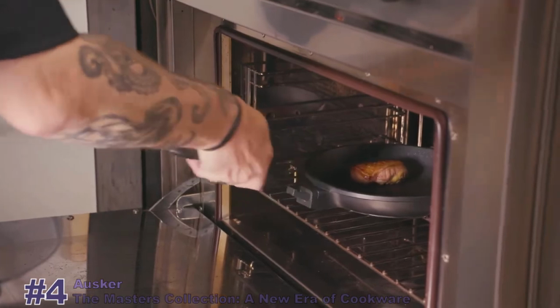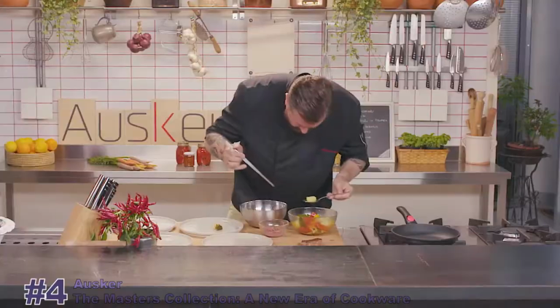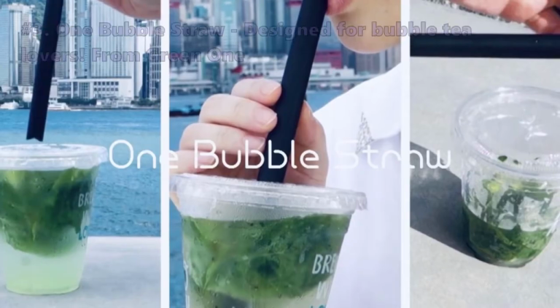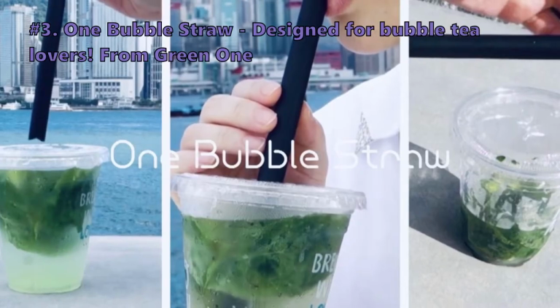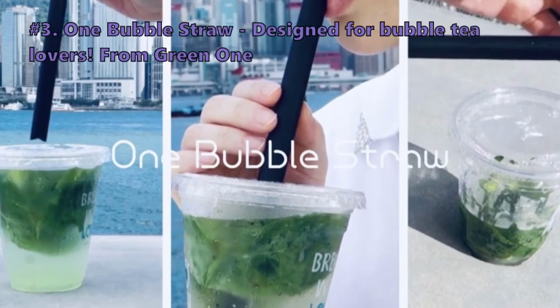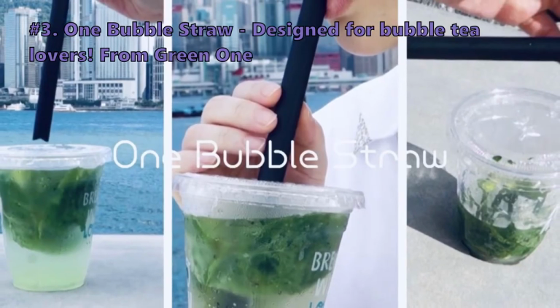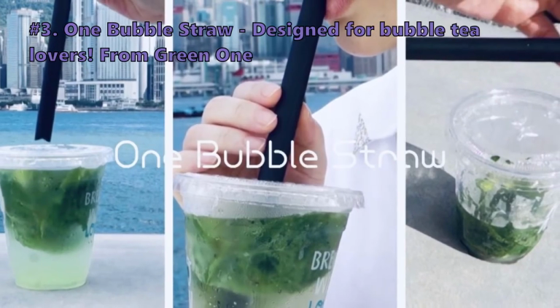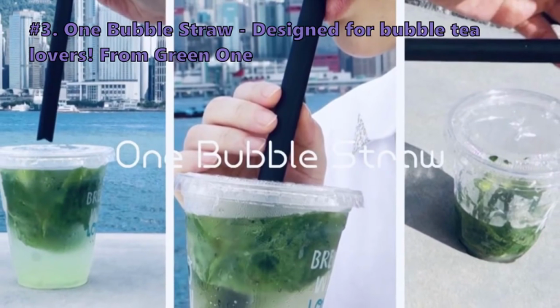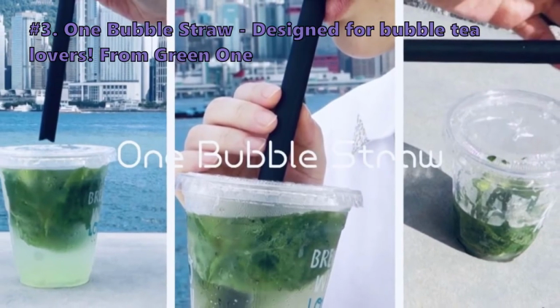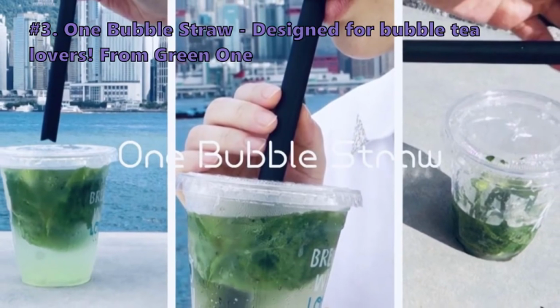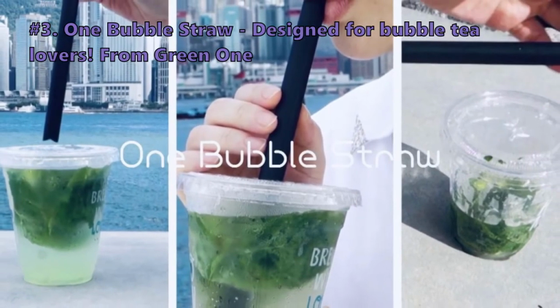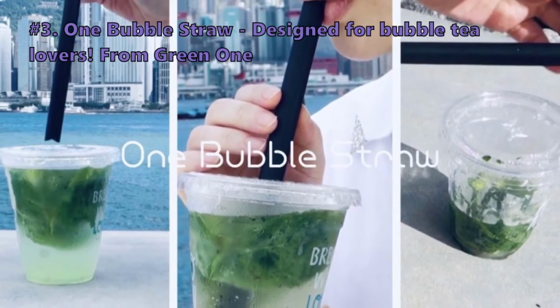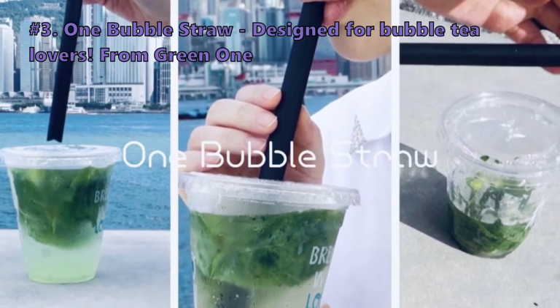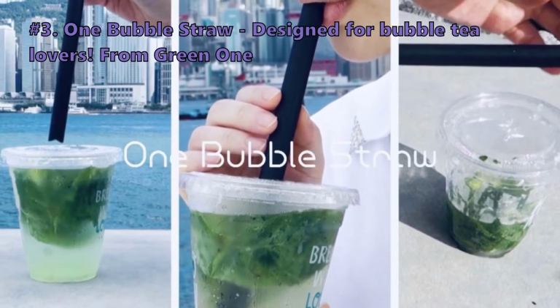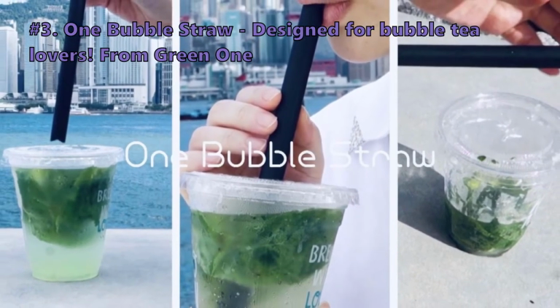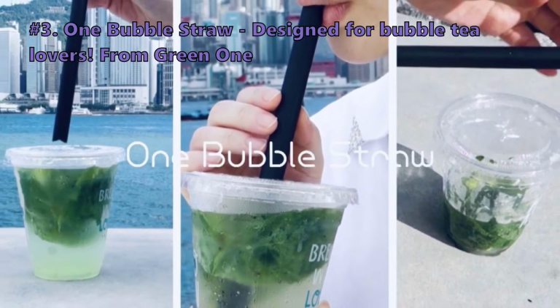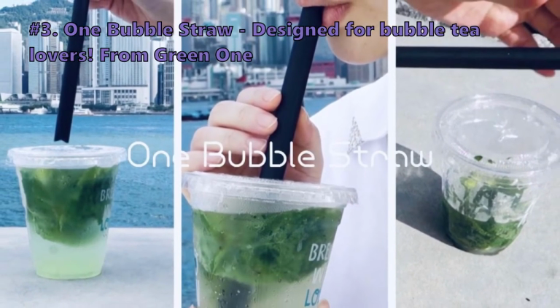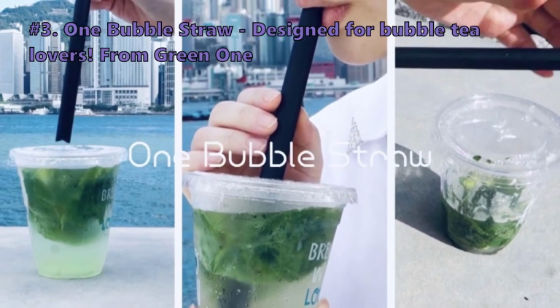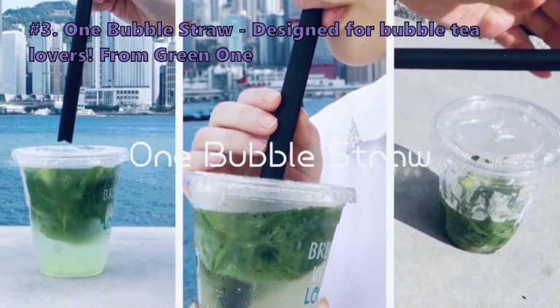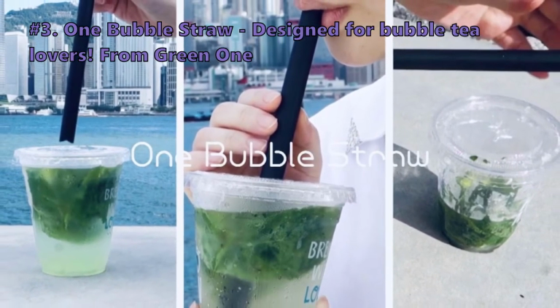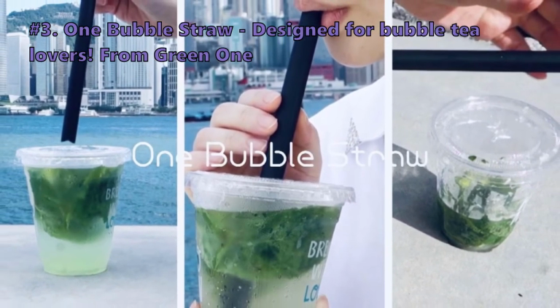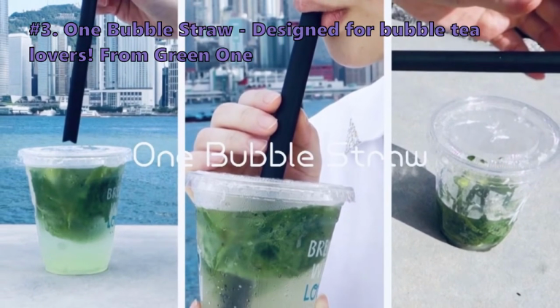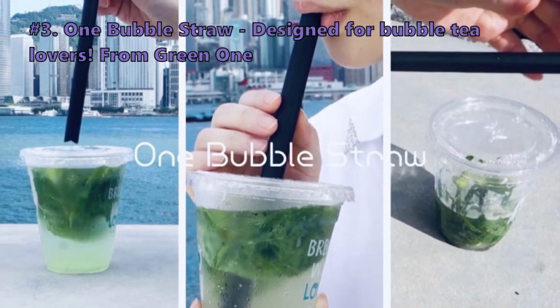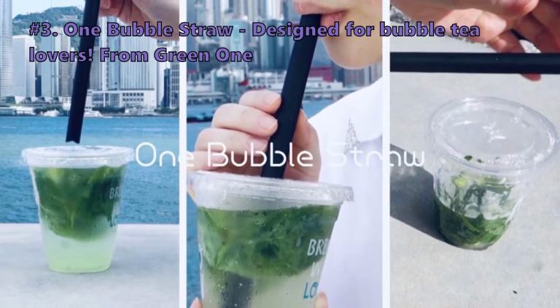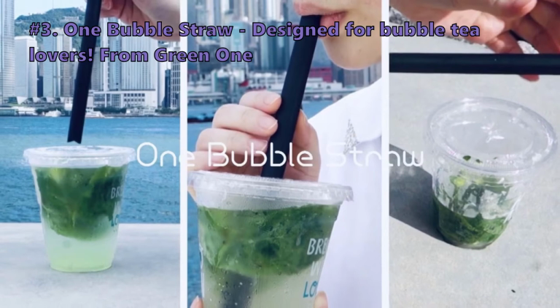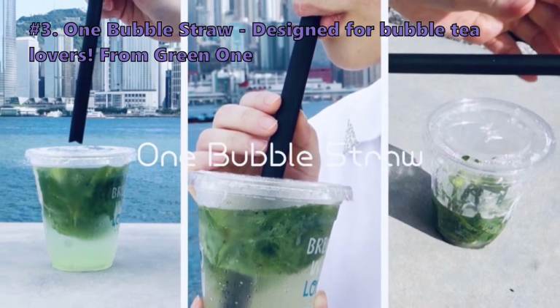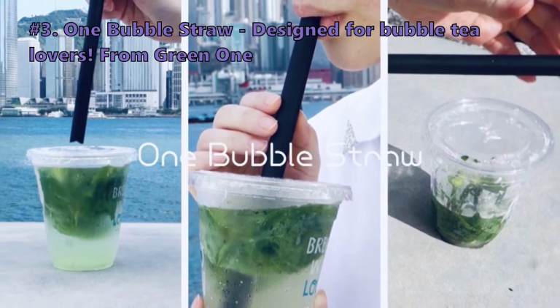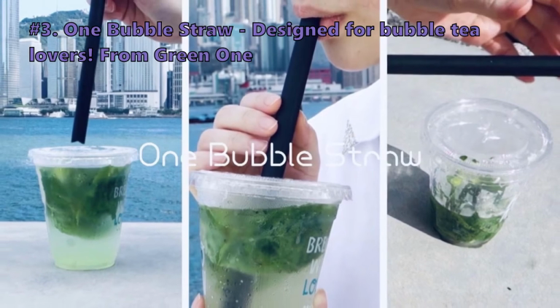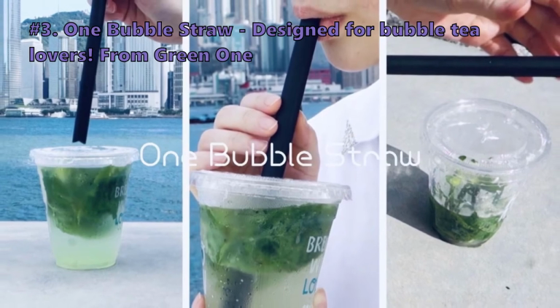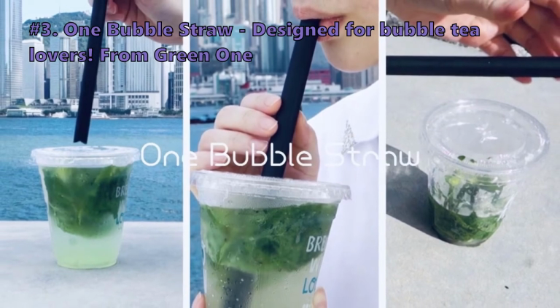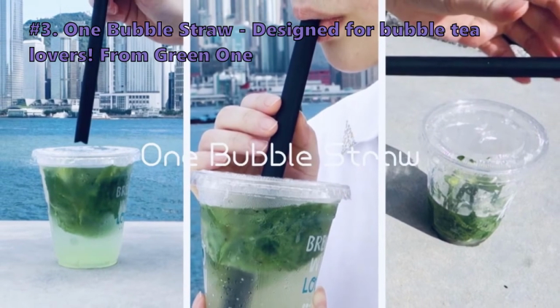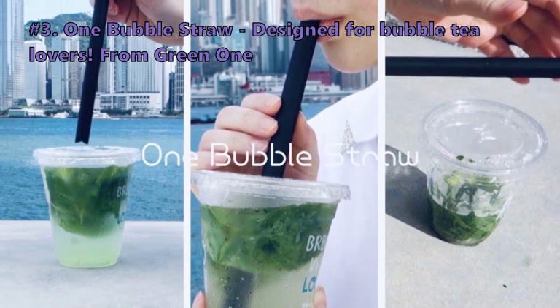The next kitchen gadget in line is the Wine Bubble Straw, designed for bubble tea lovers, from Green Wine.